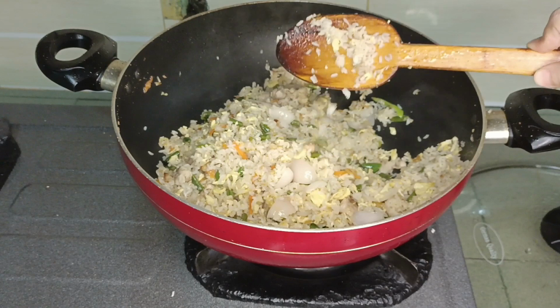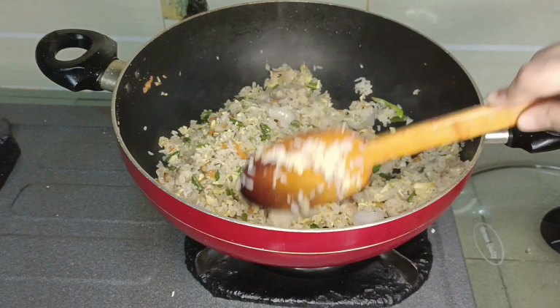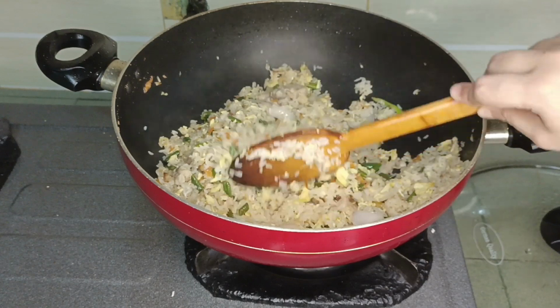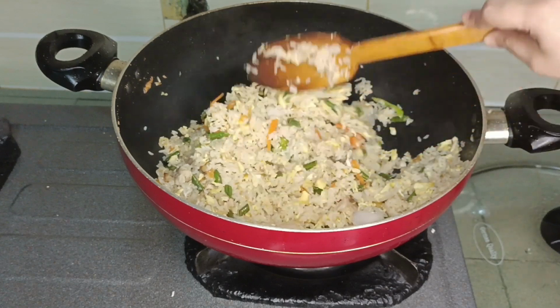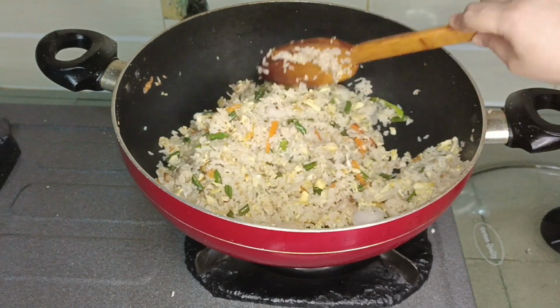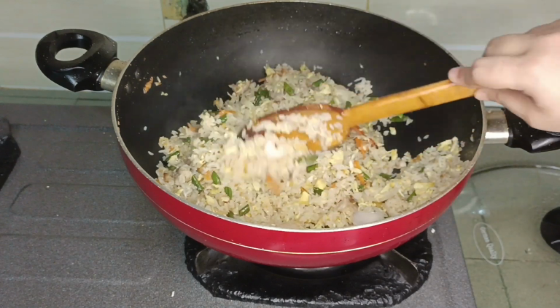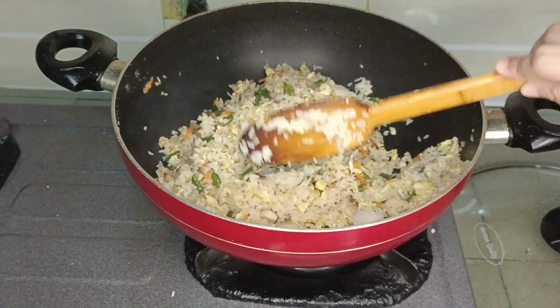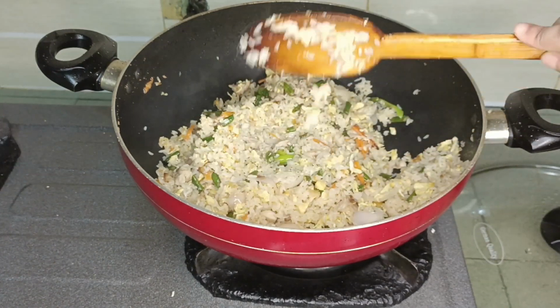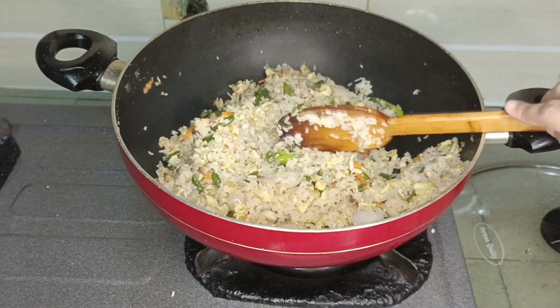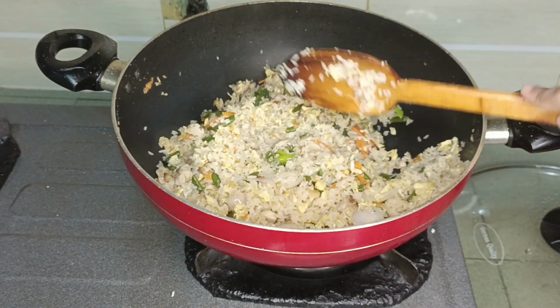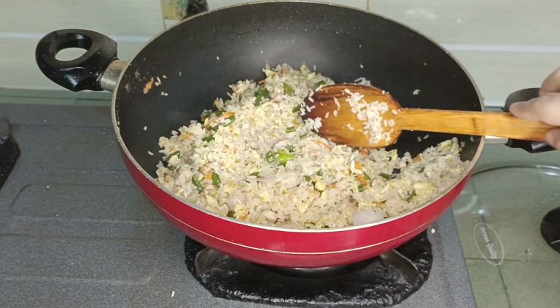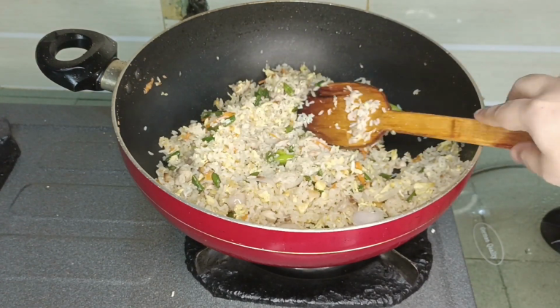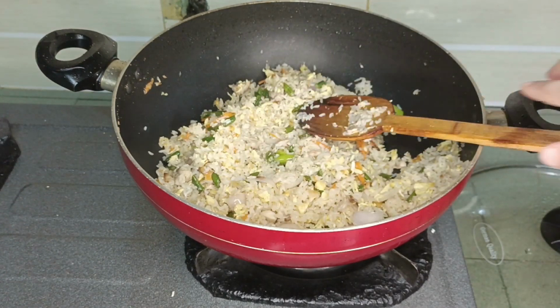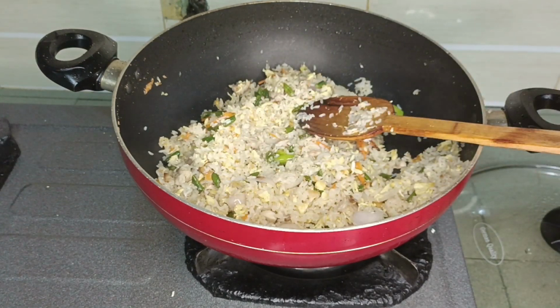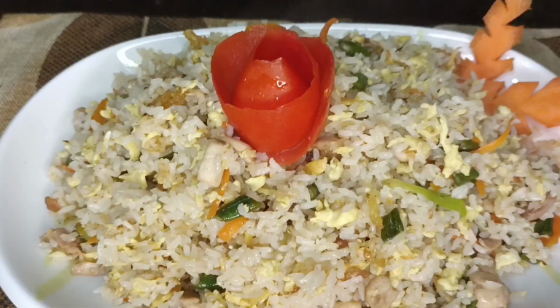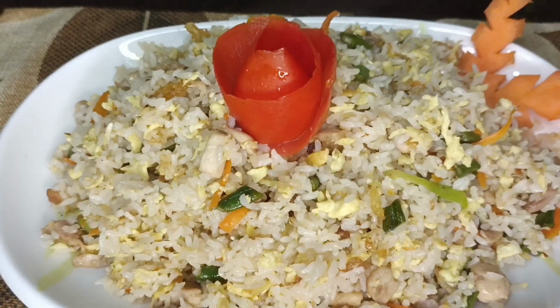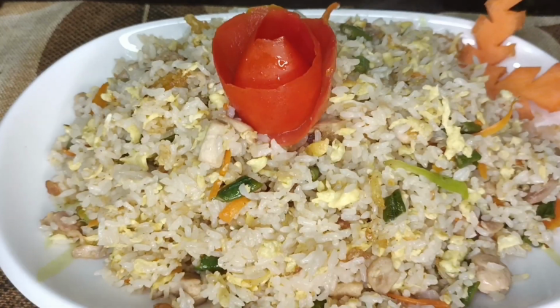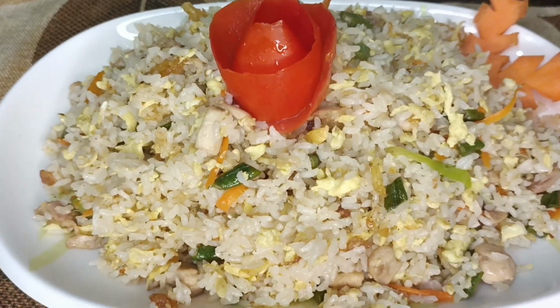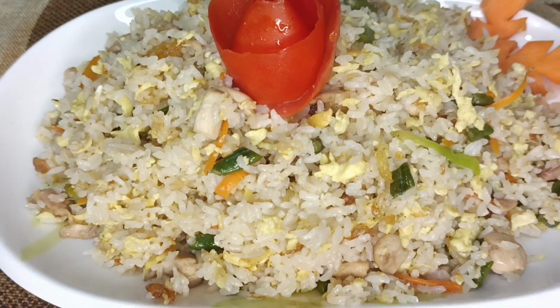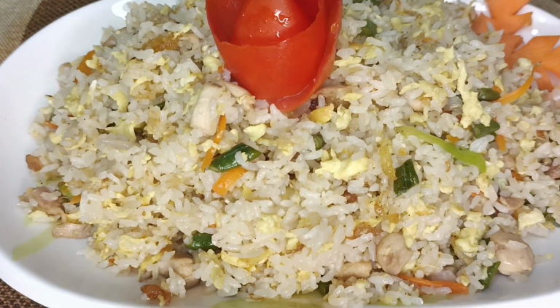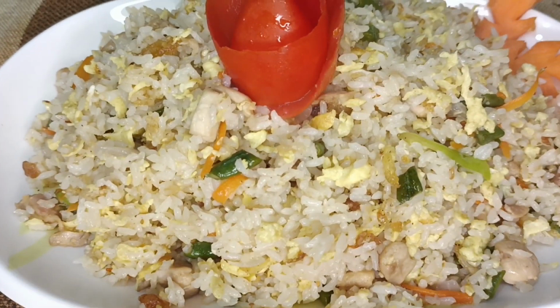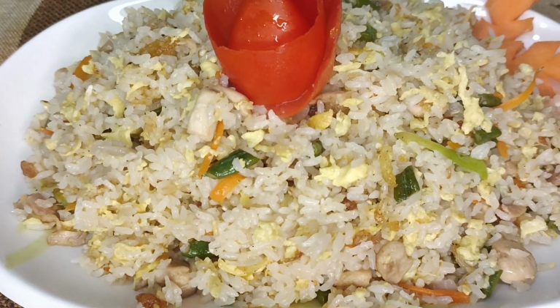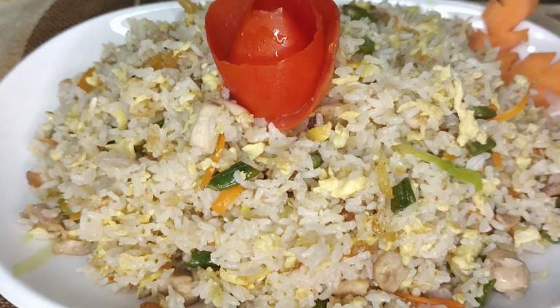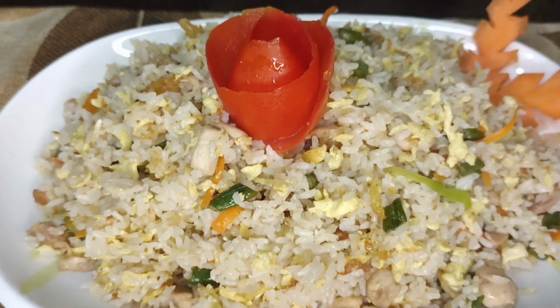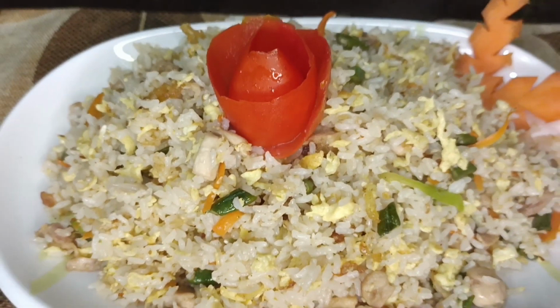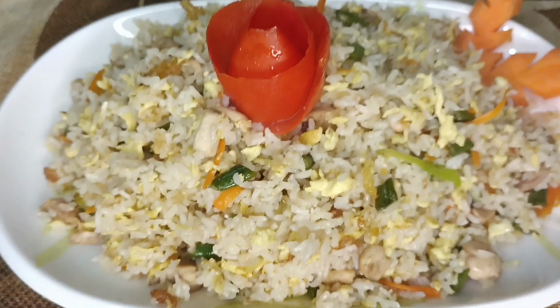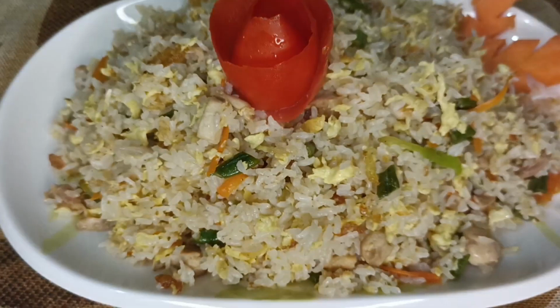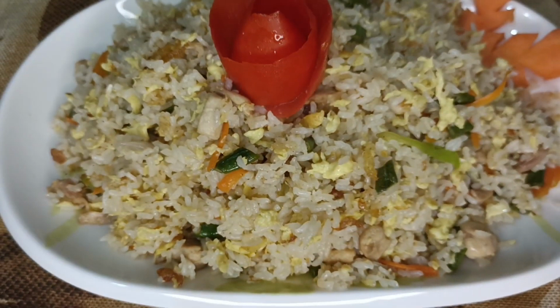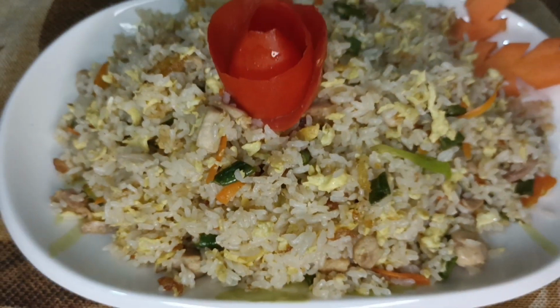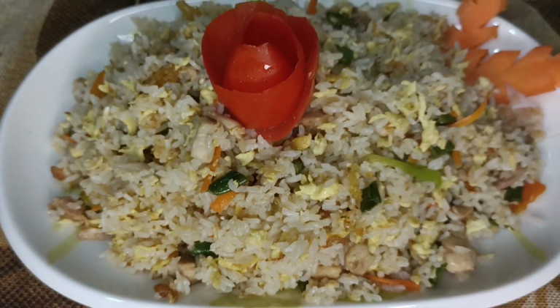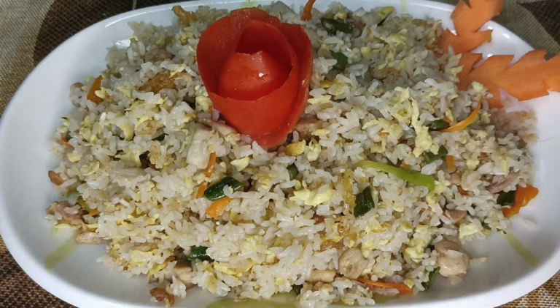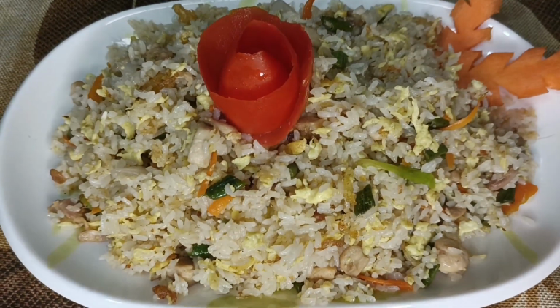Now we are going to serve the plate. We are going to give you this video.